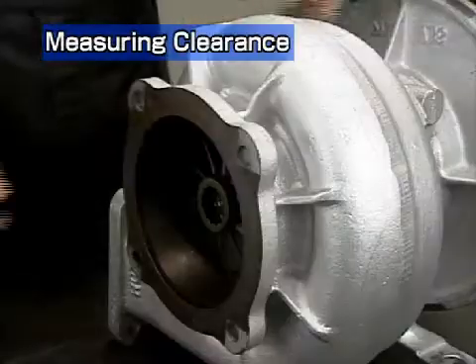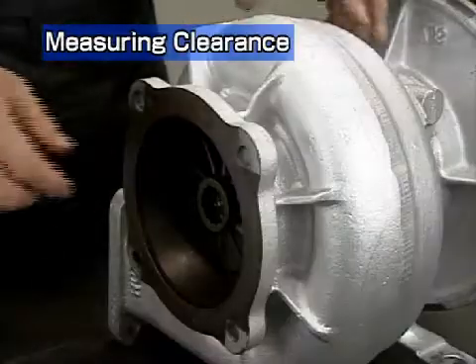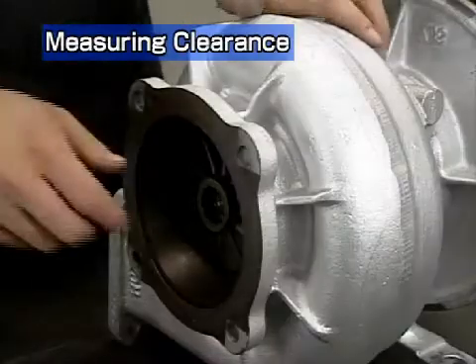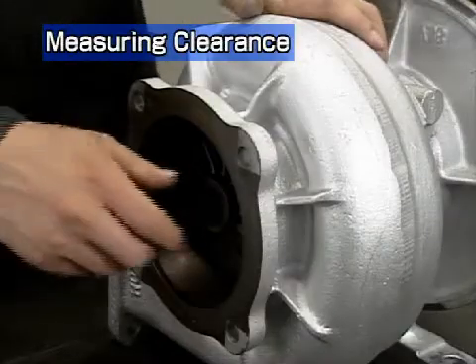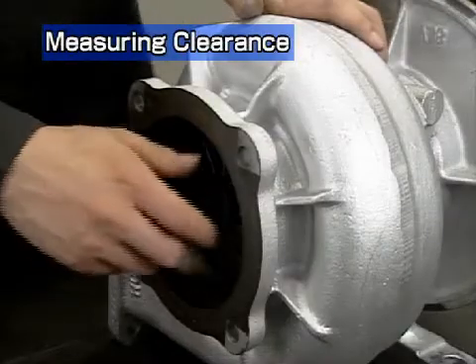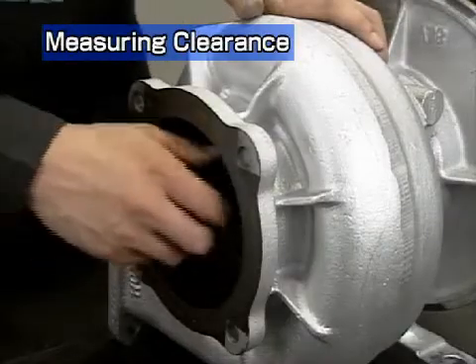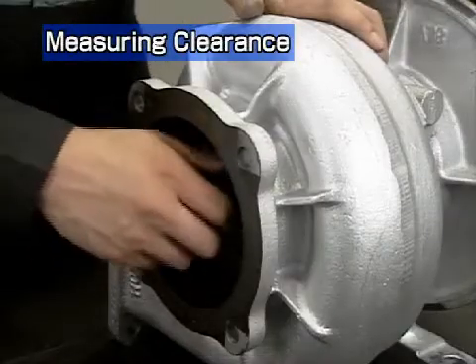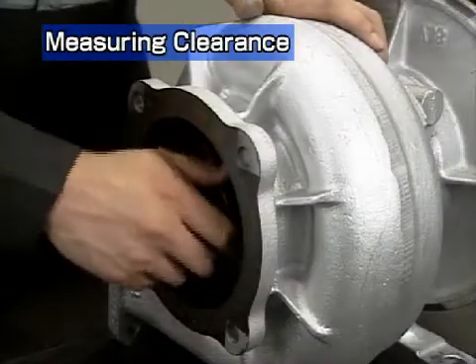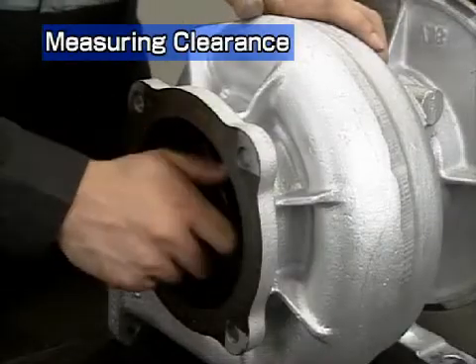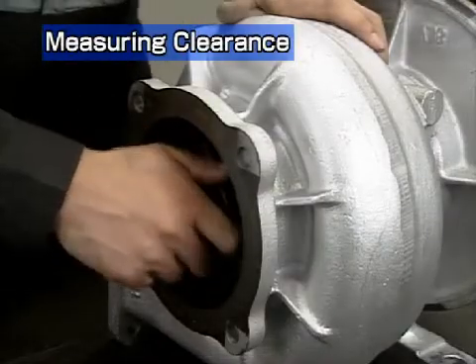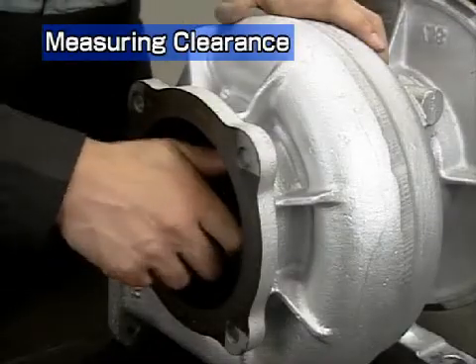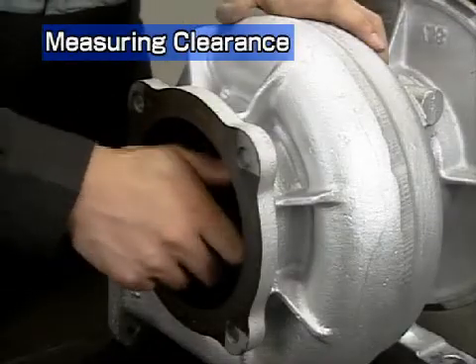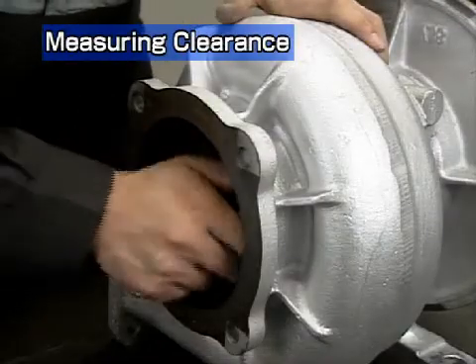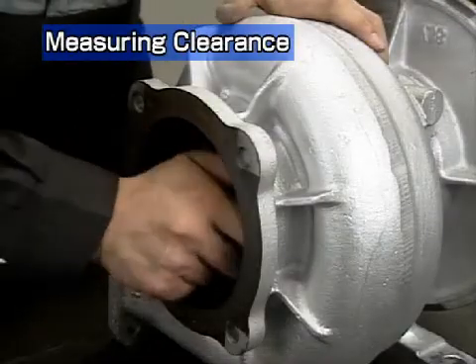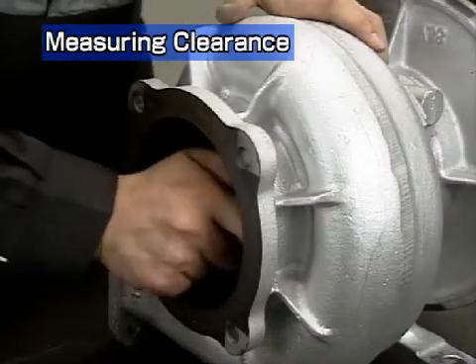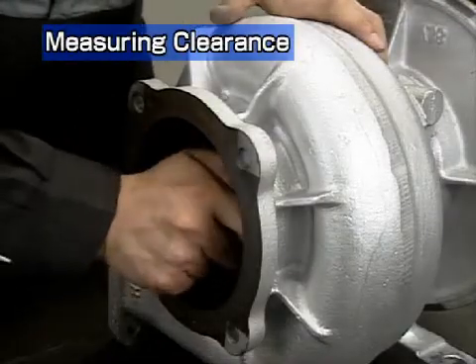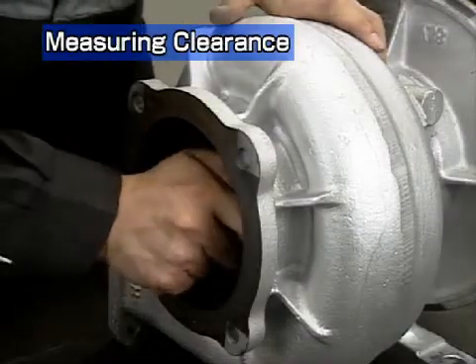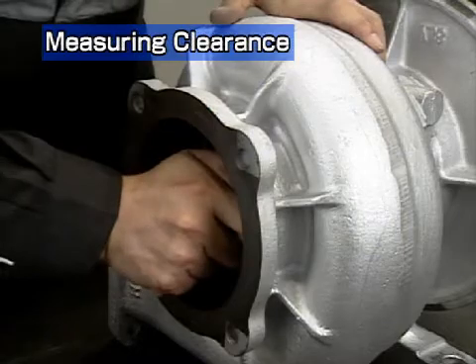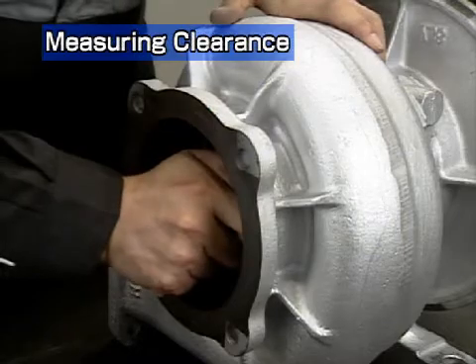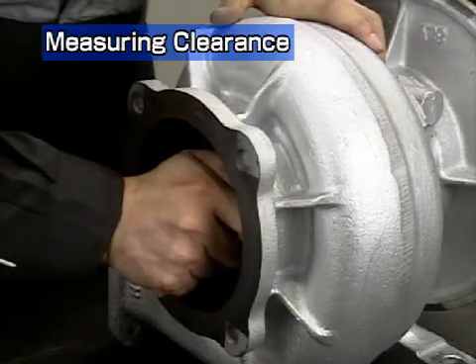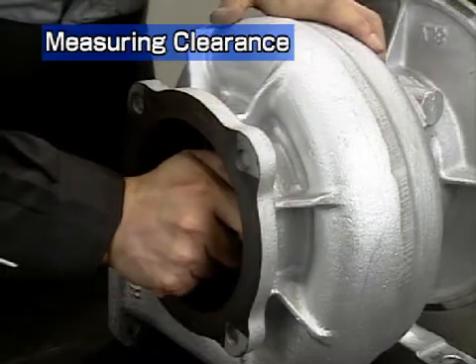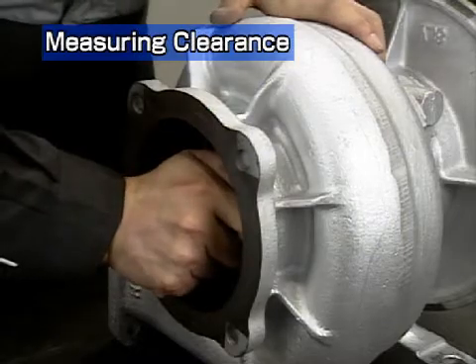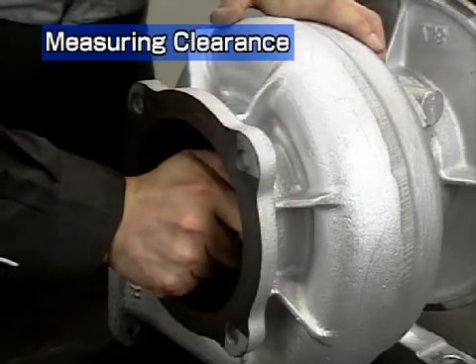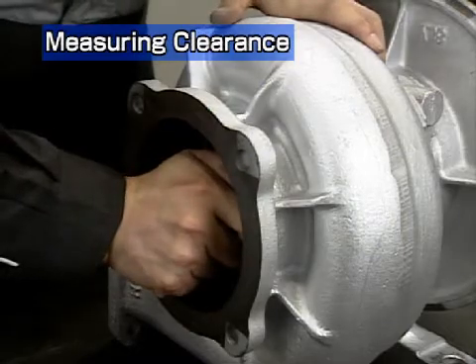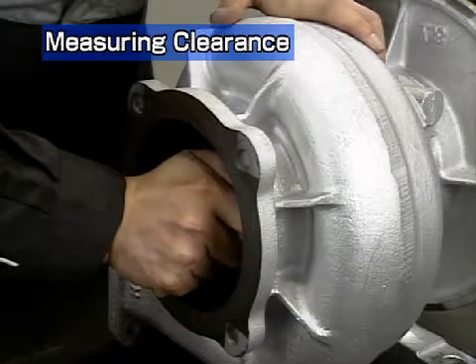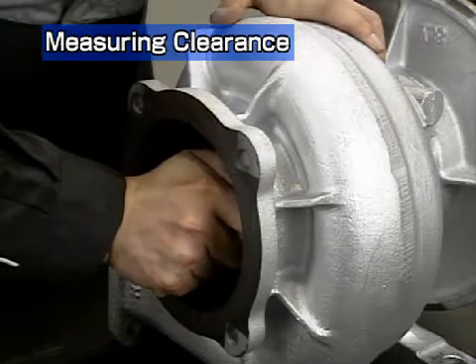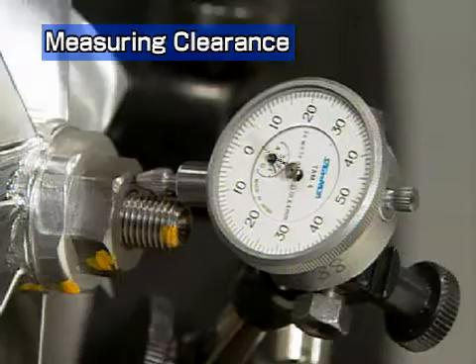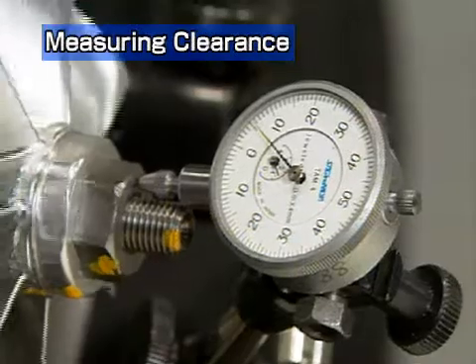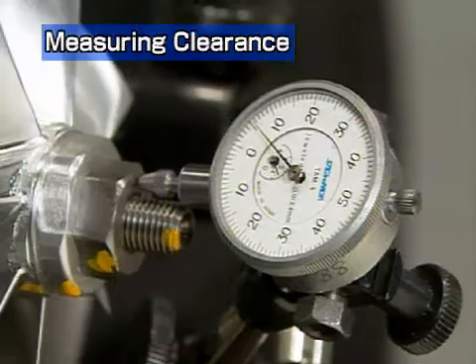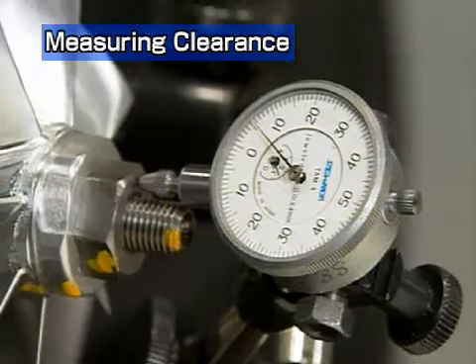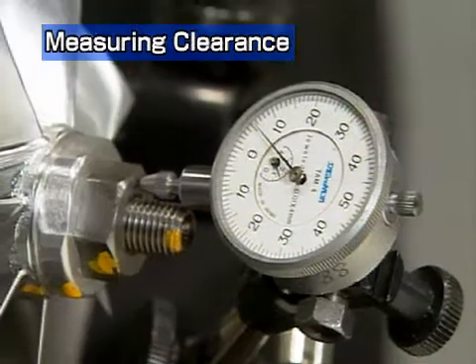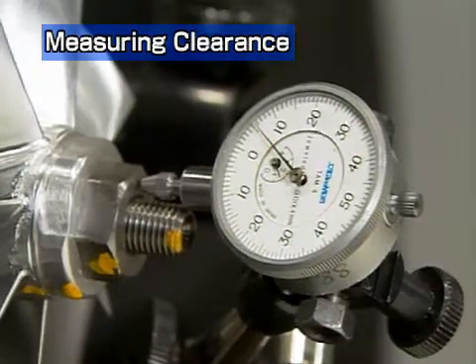Push the impeller to the compressor side and read the dial. This value is the thrust clearance.